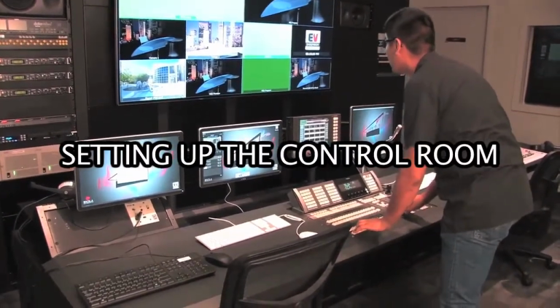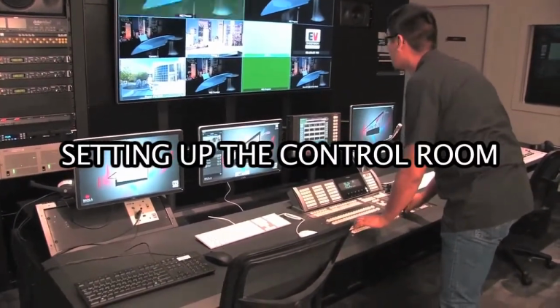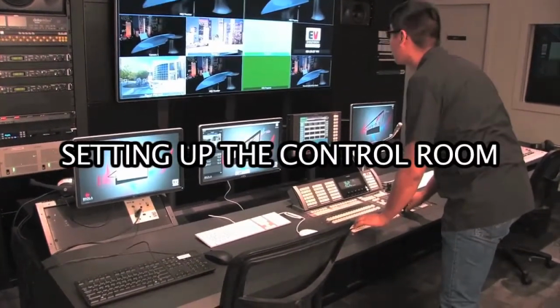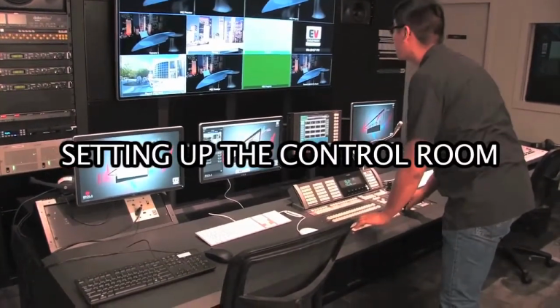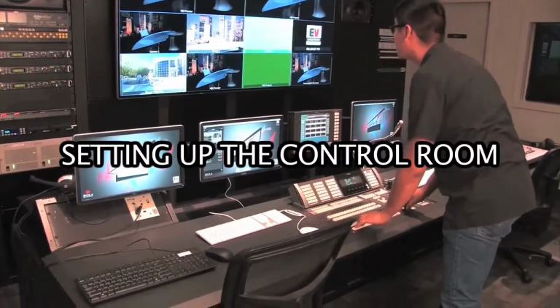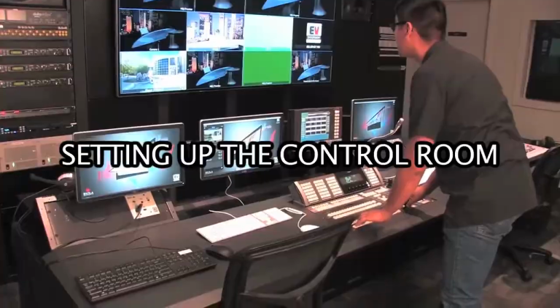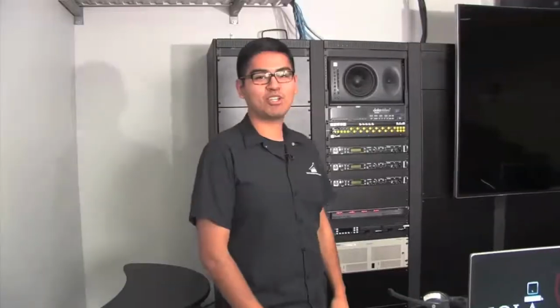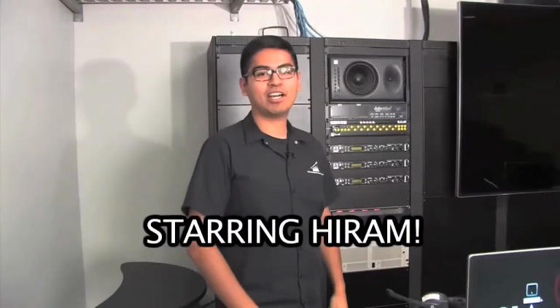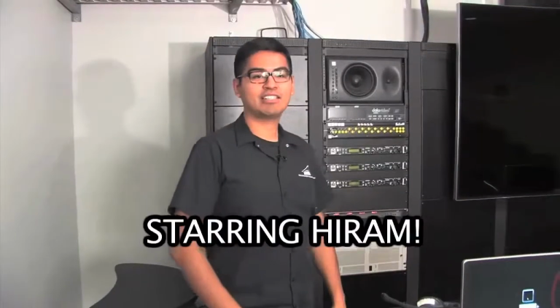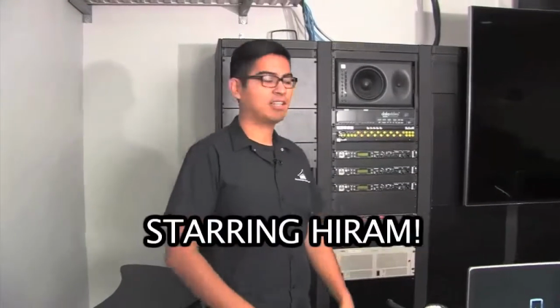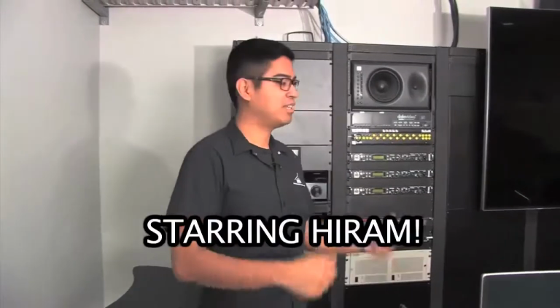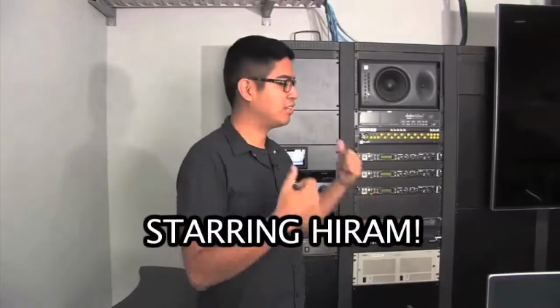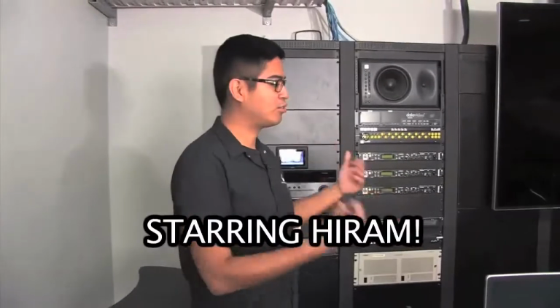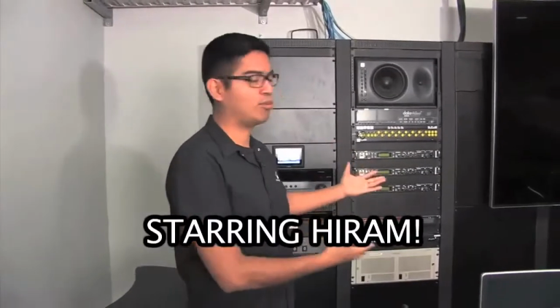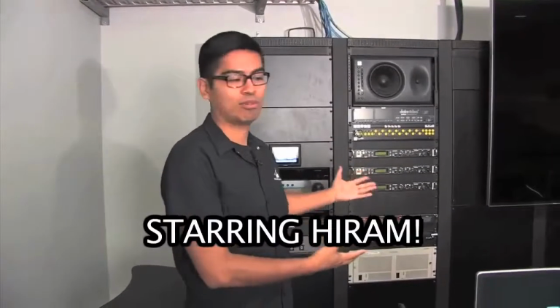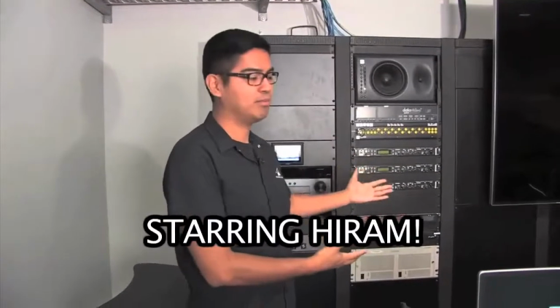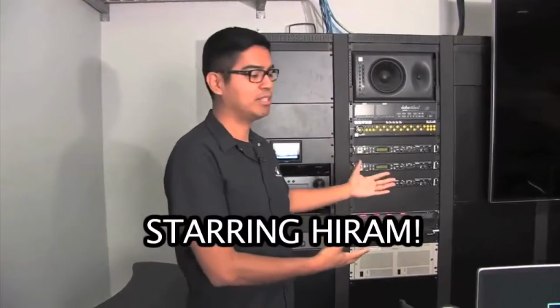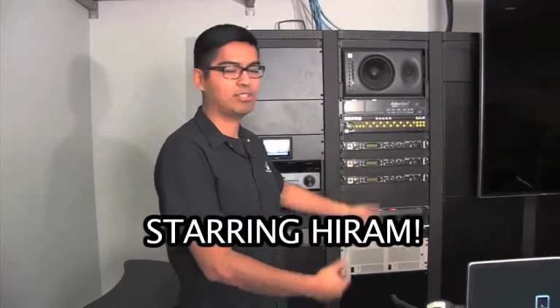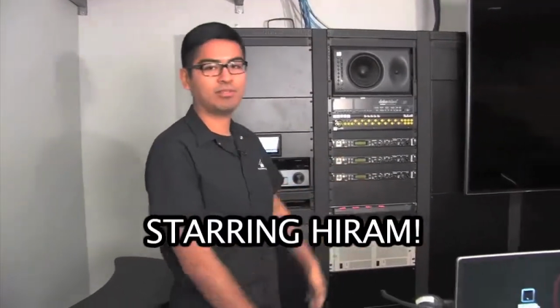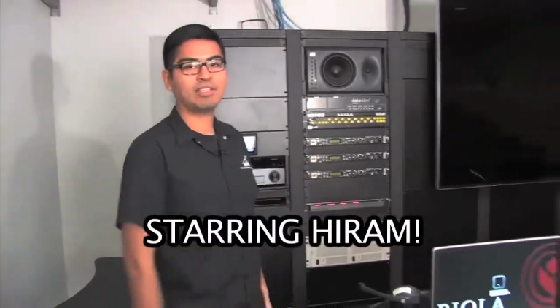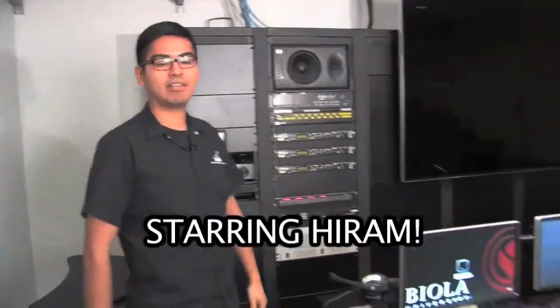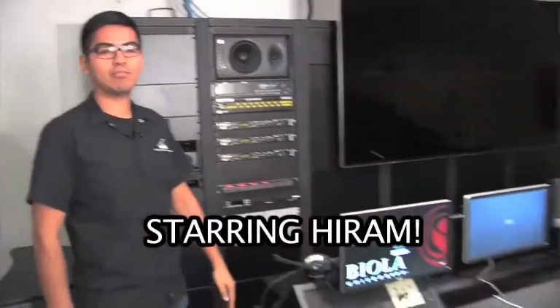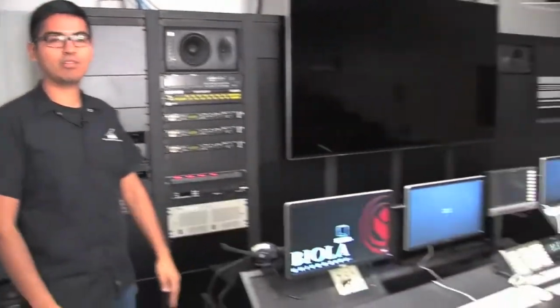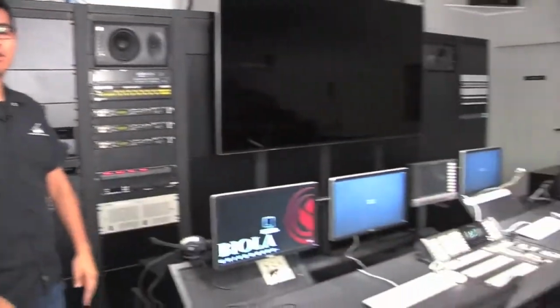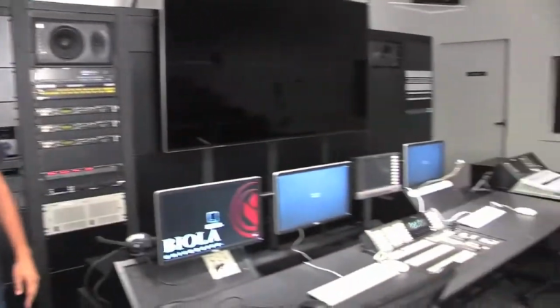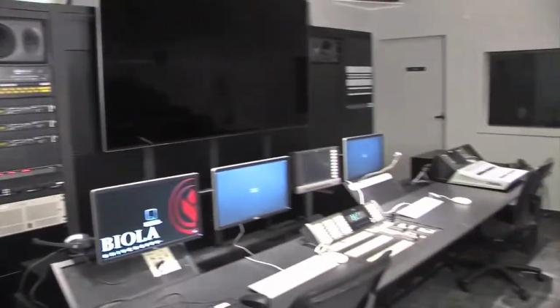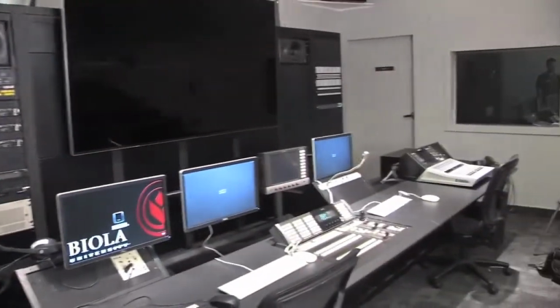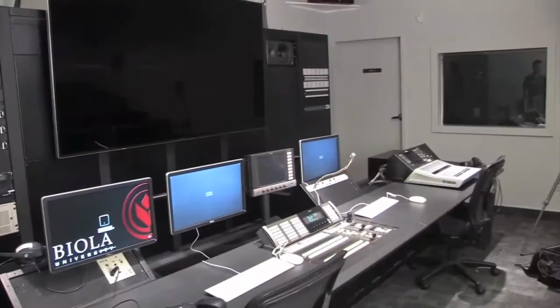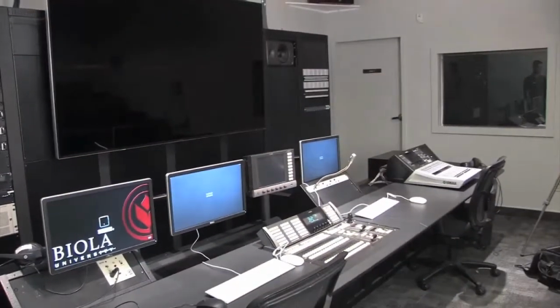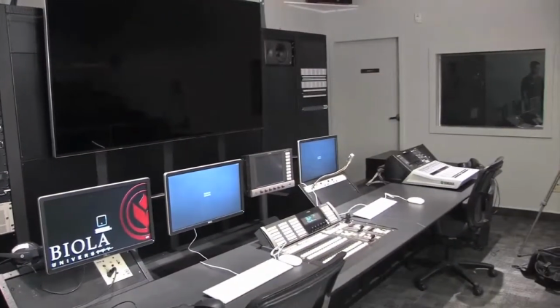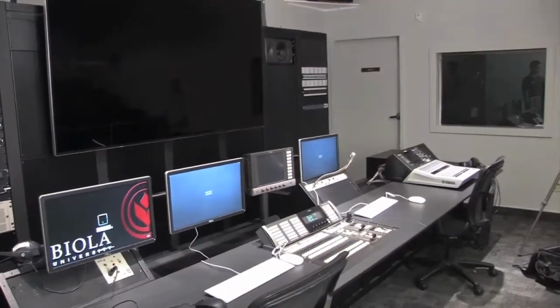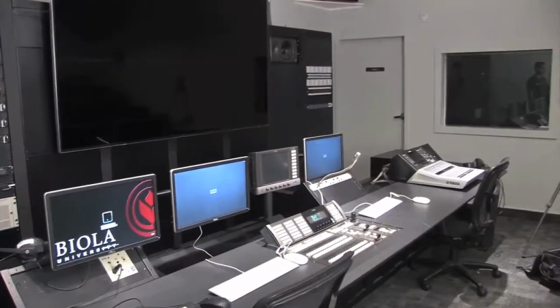Today we're going to show you how to set up the control room to record a show in Studio B.